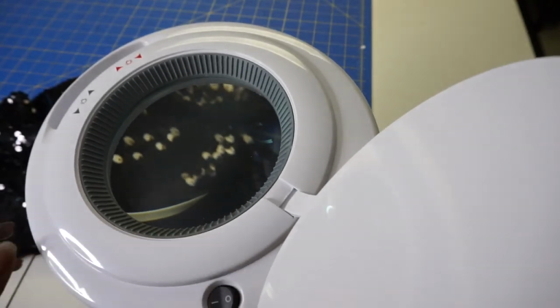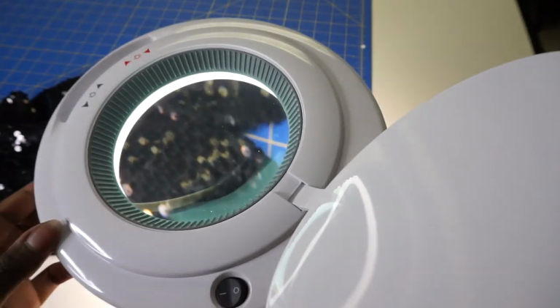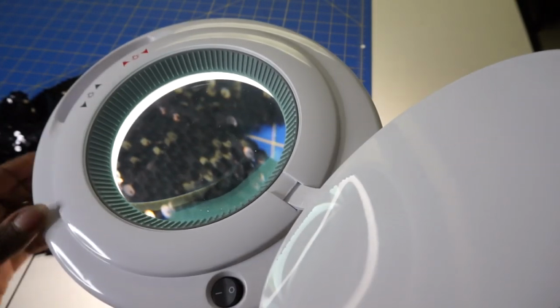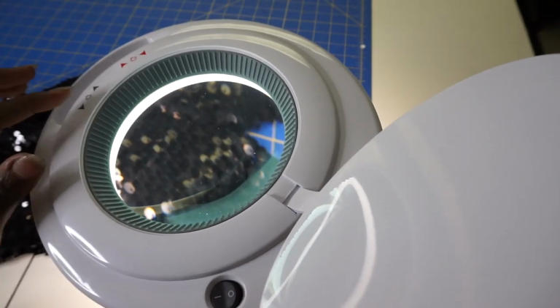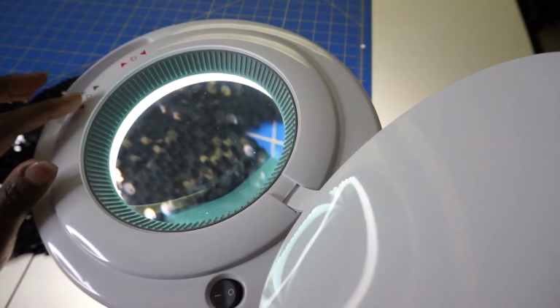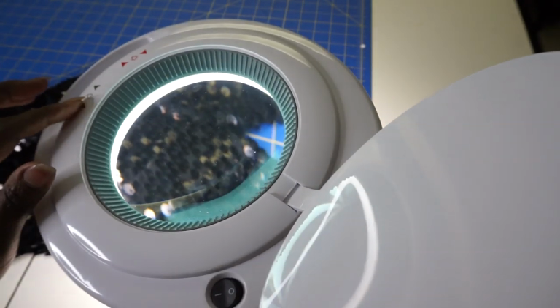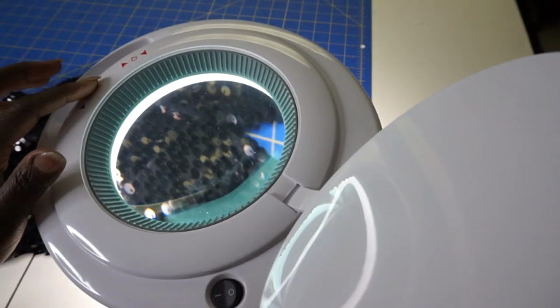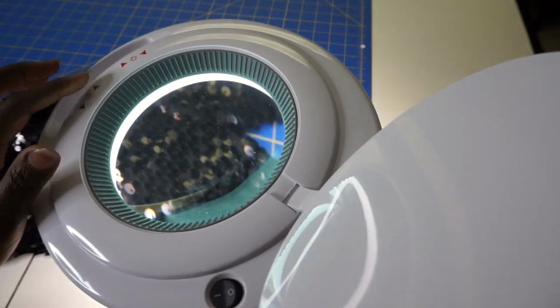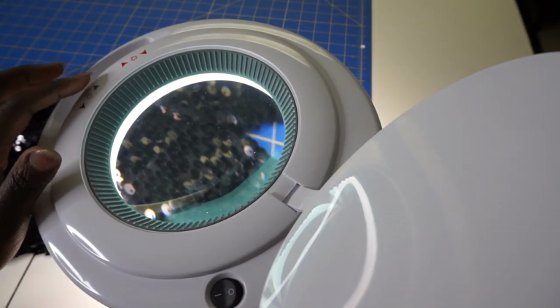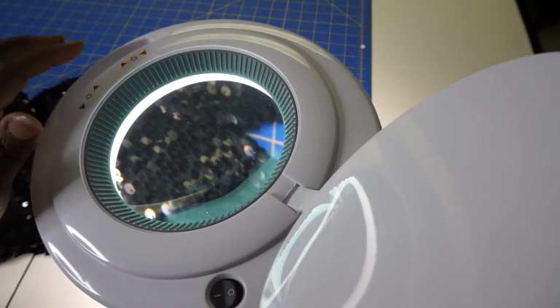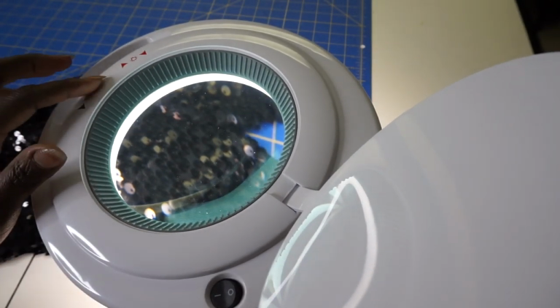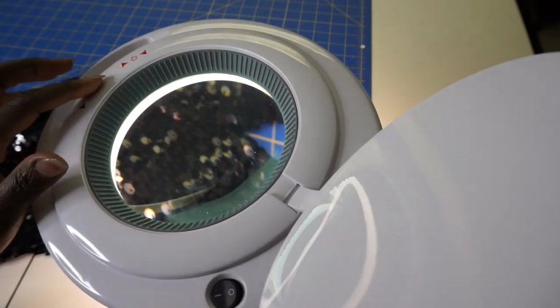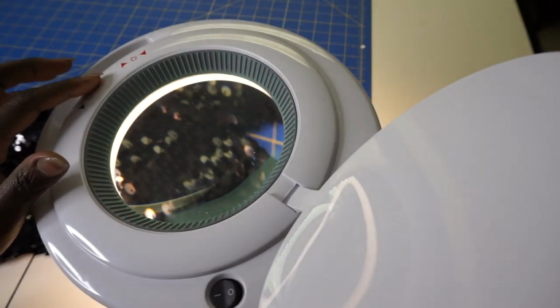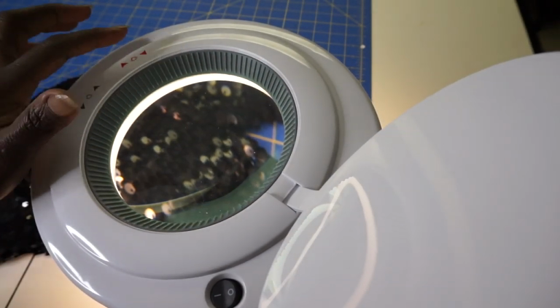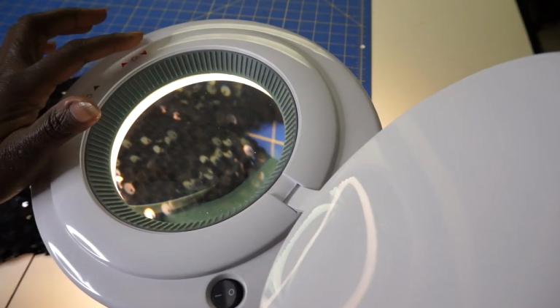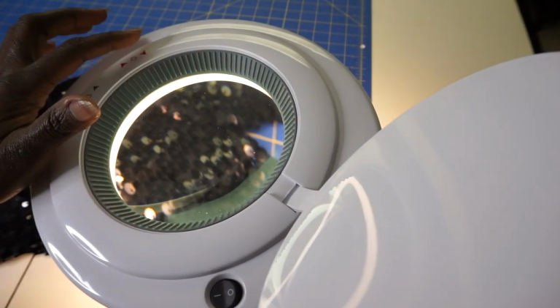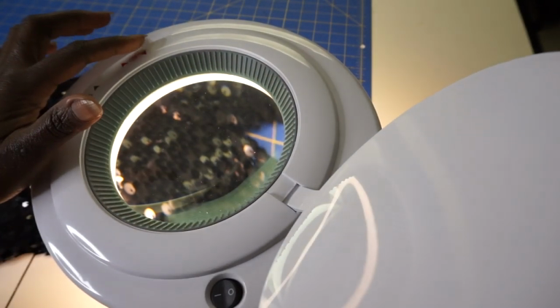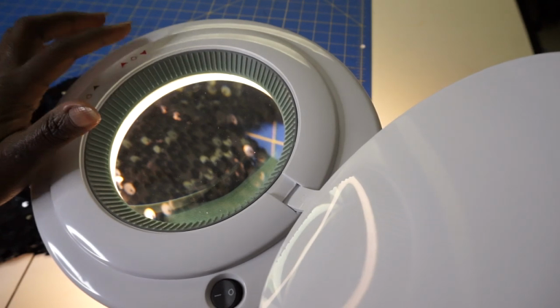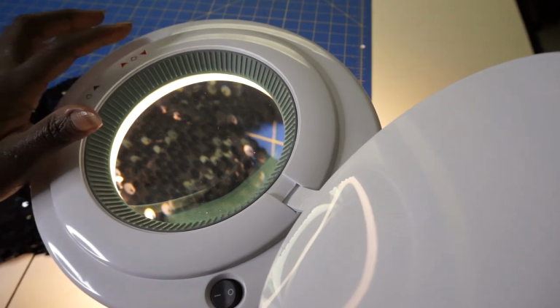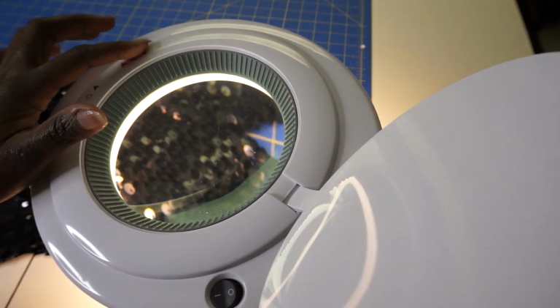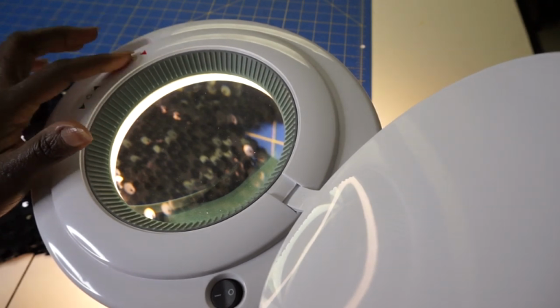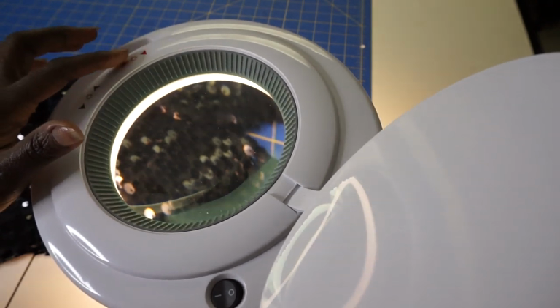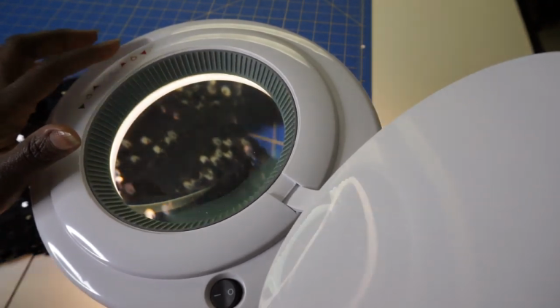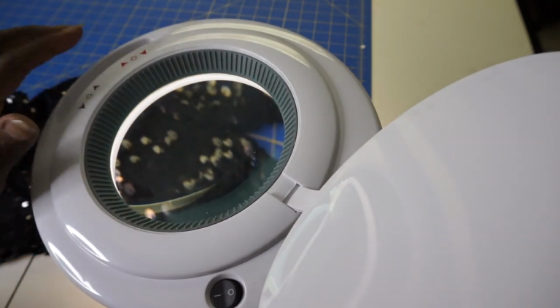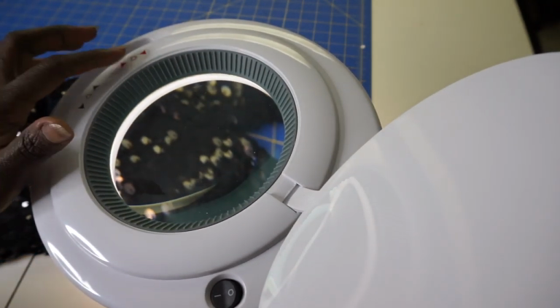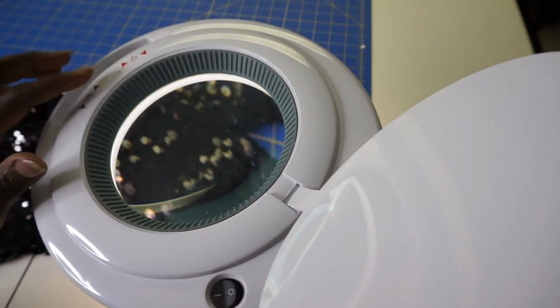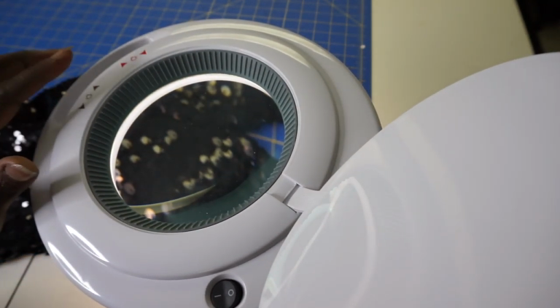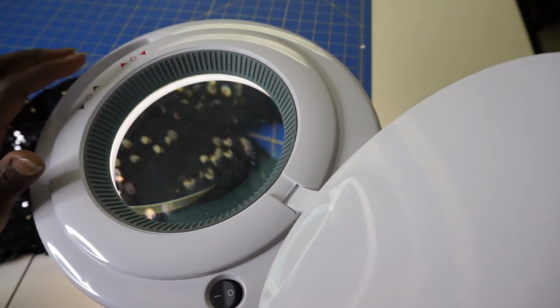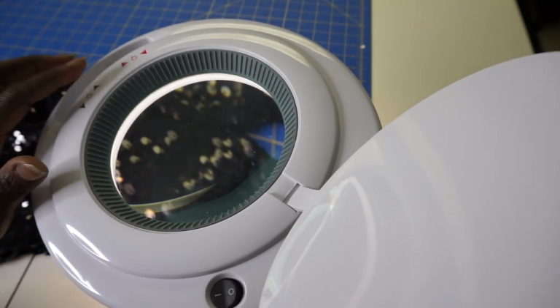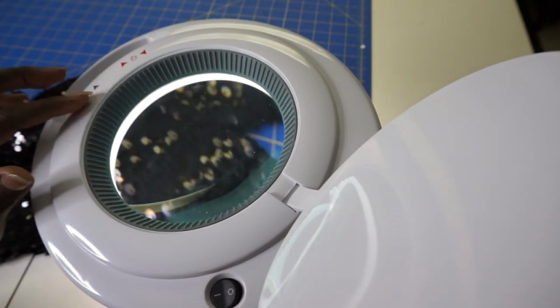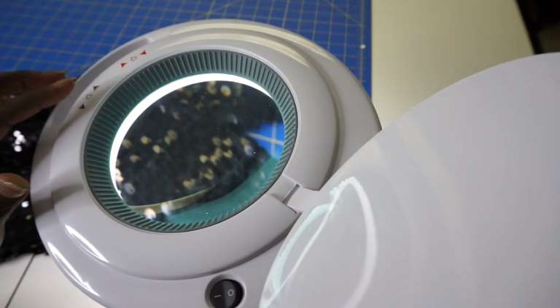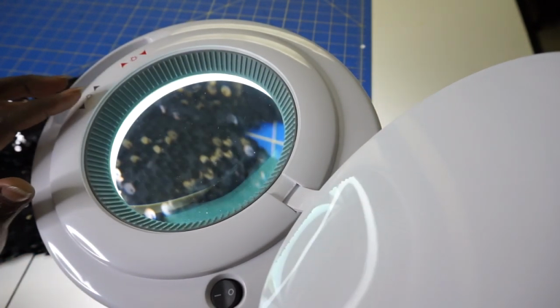You can see the lights — you have the cool light and I think the red is the warm light. It just all depends on your preference.